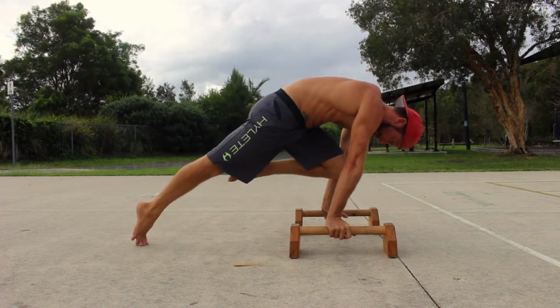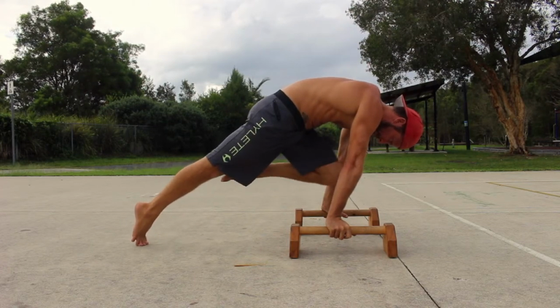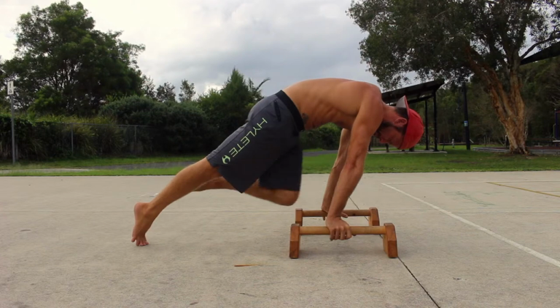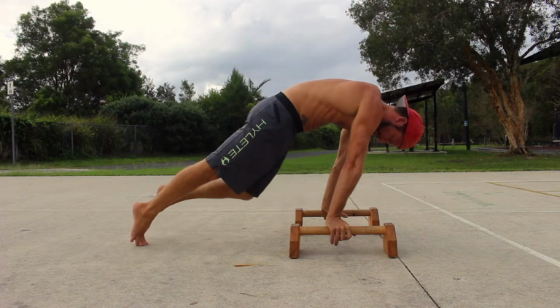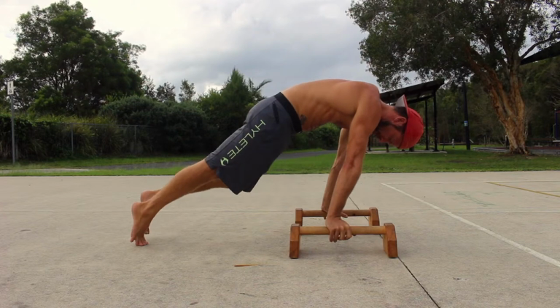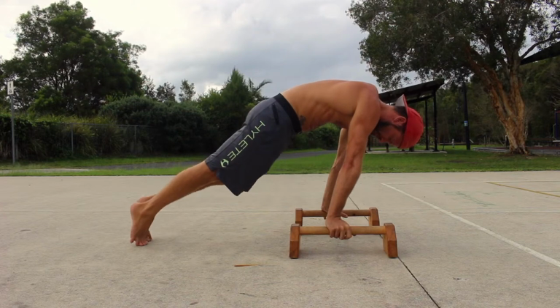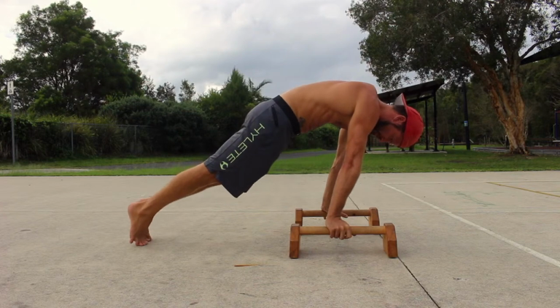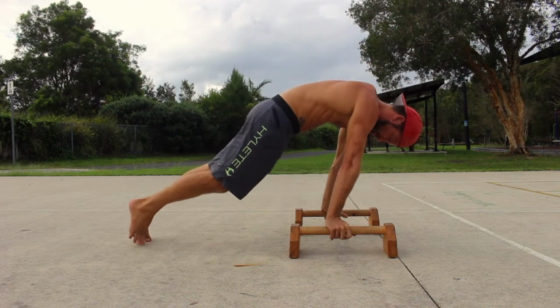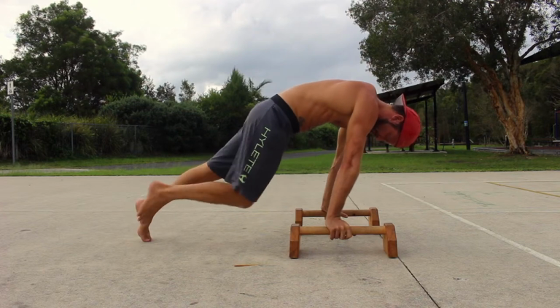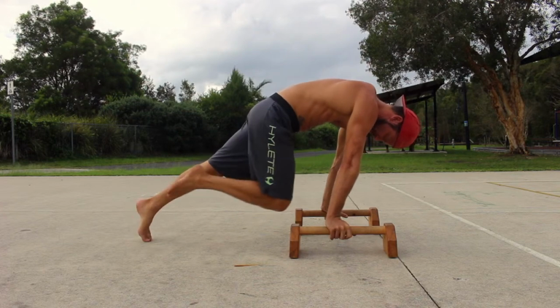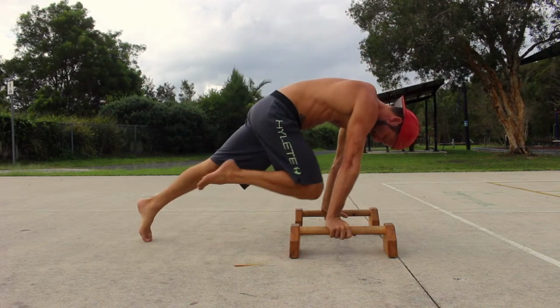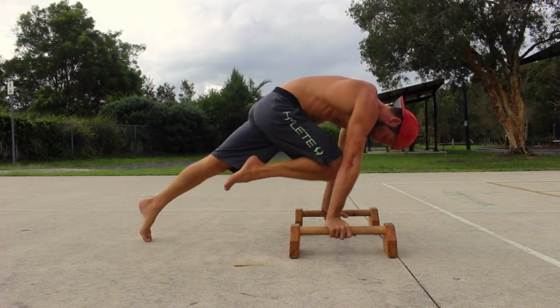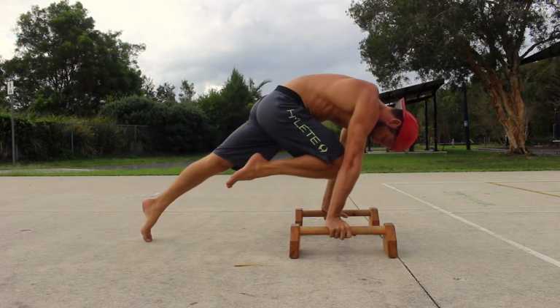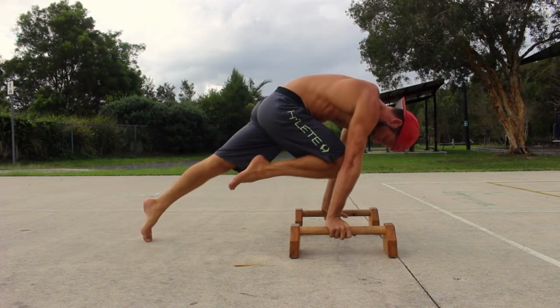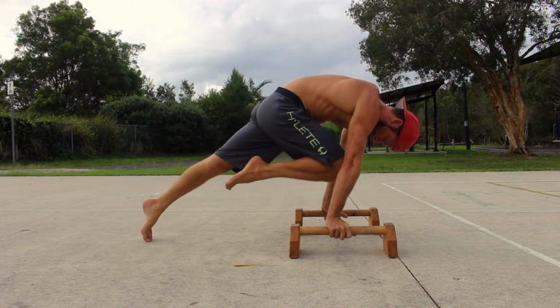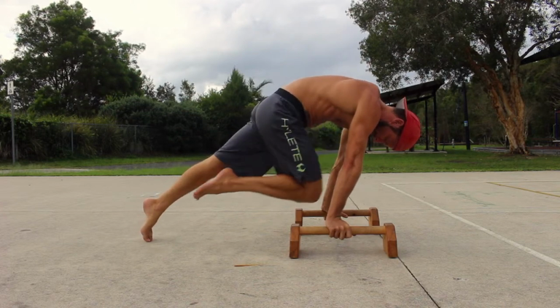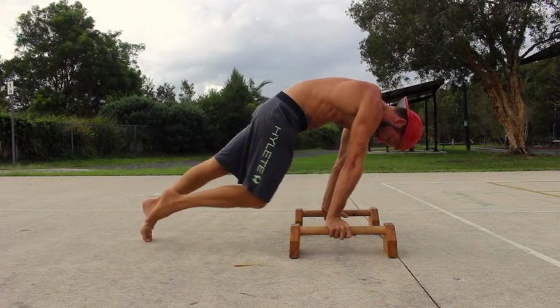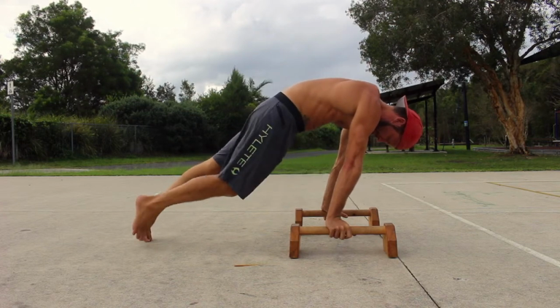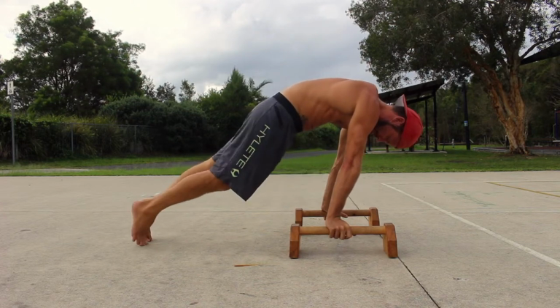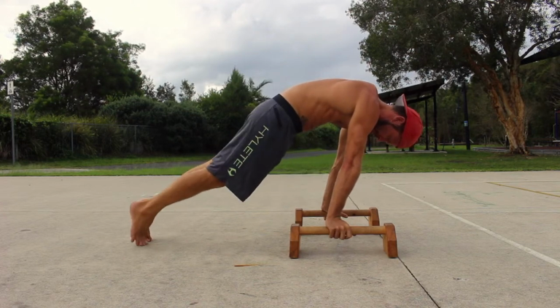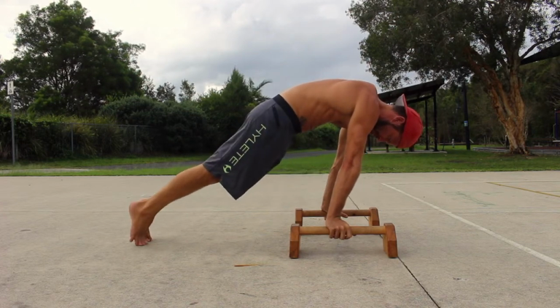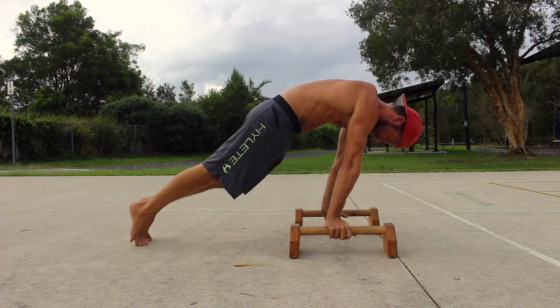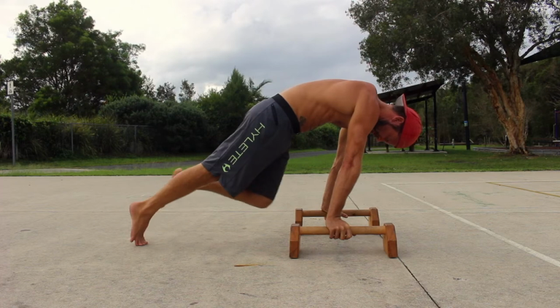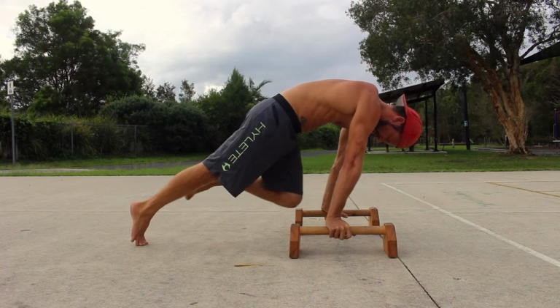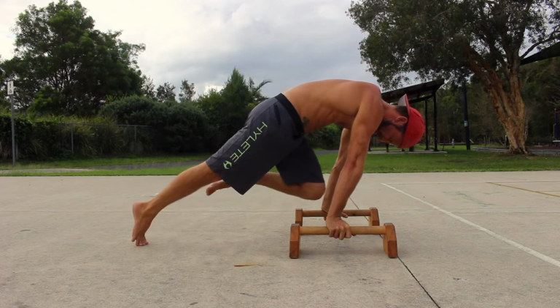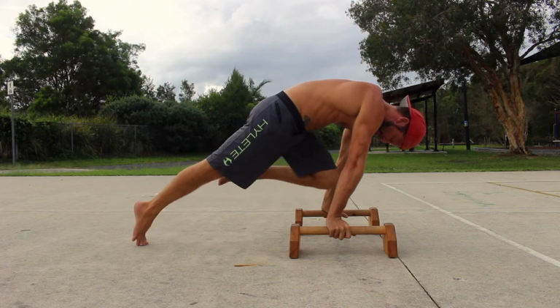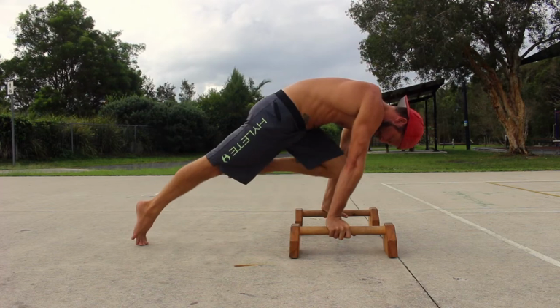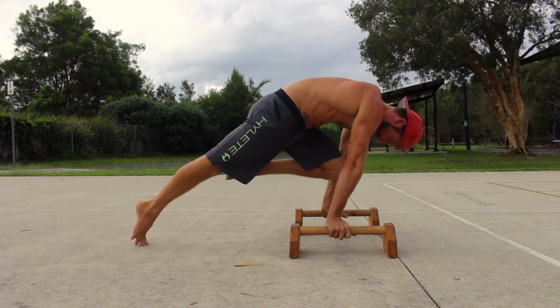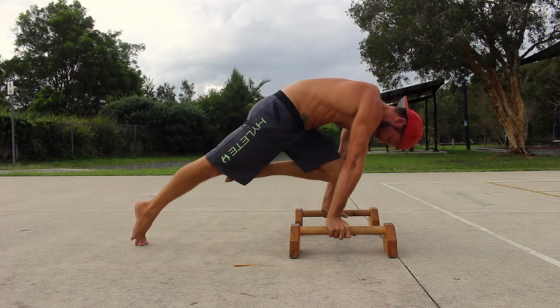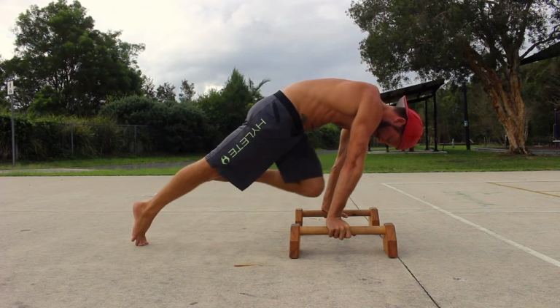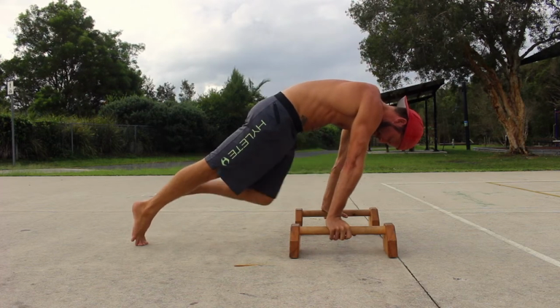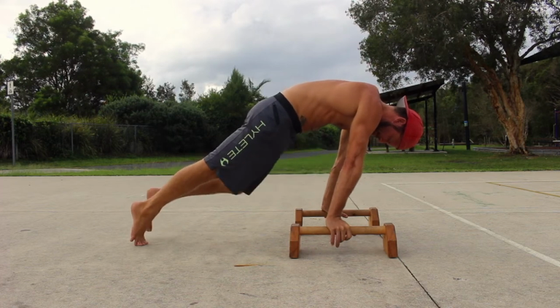Focus on maintaining the tight, hollow body shape and keeping the shoulders protracted and depressed while performing the prescribed number of repetitions.